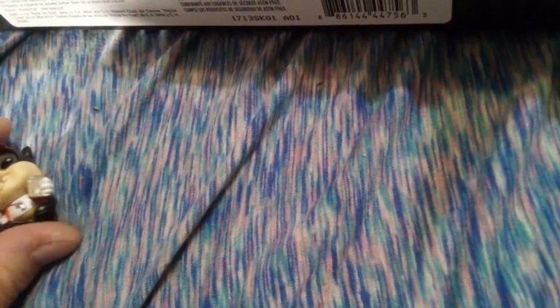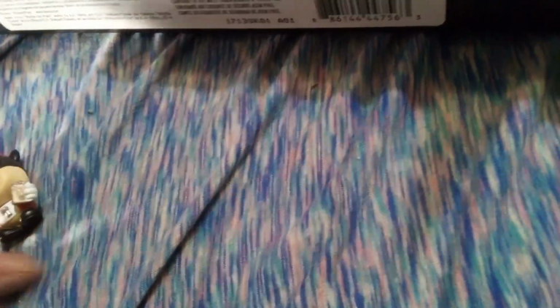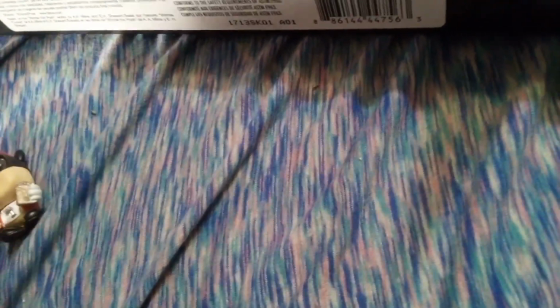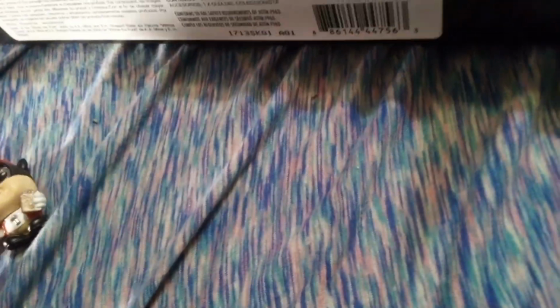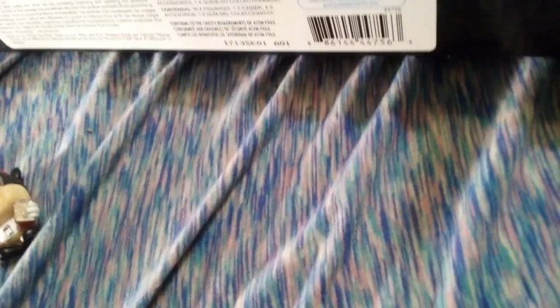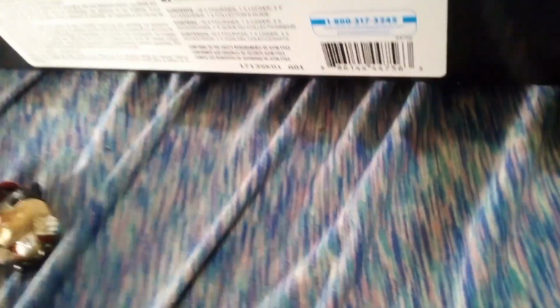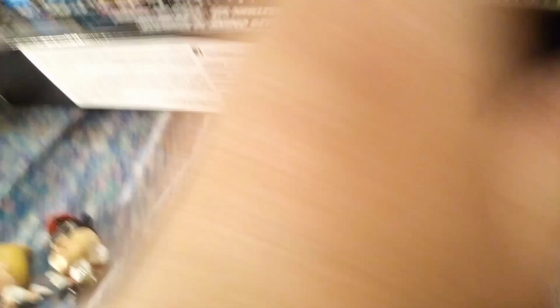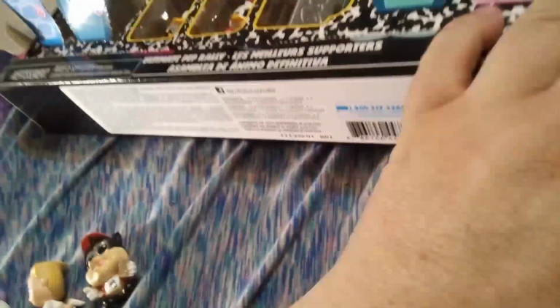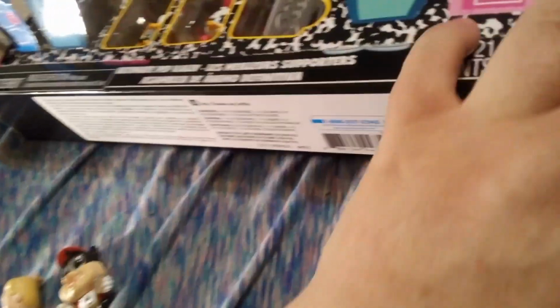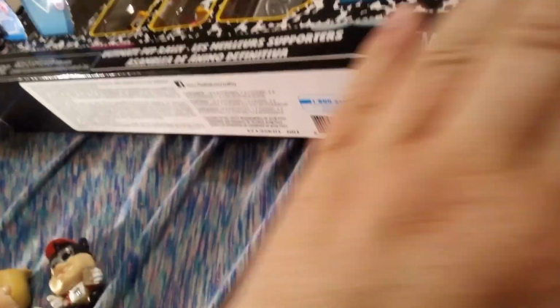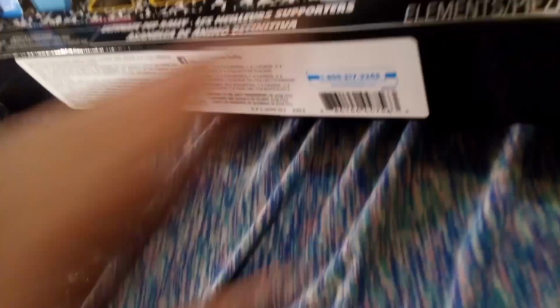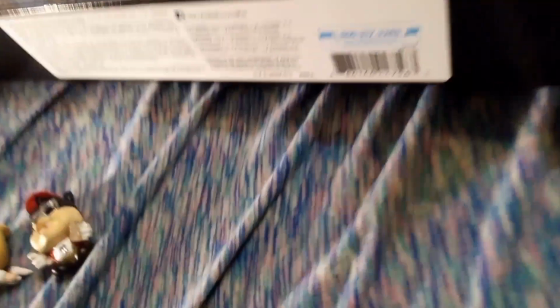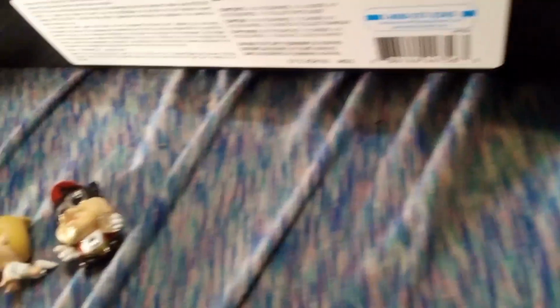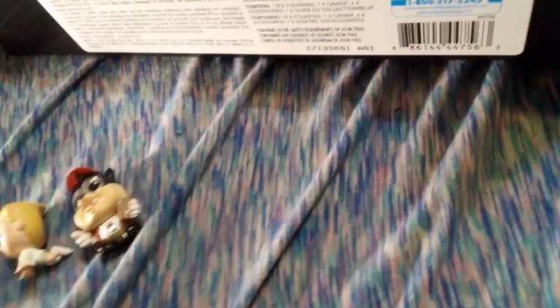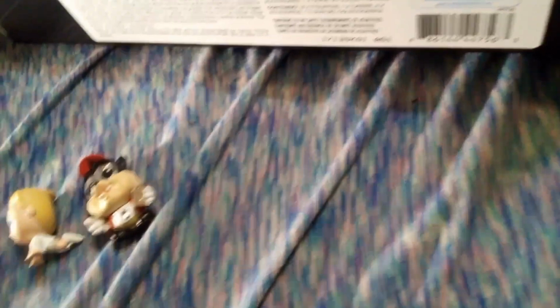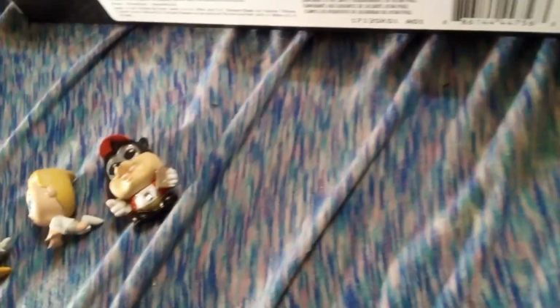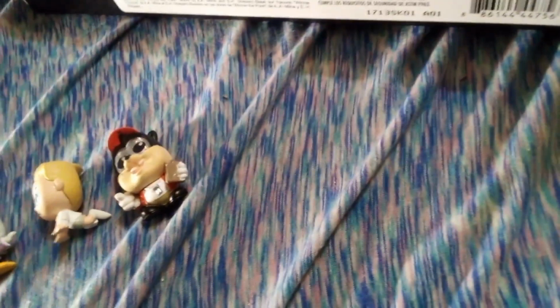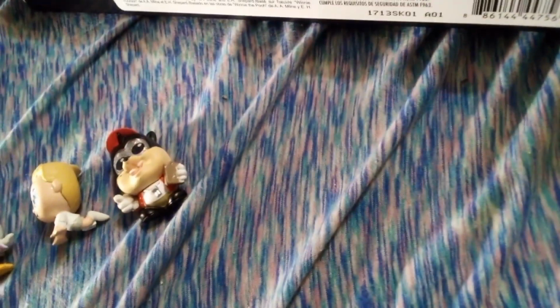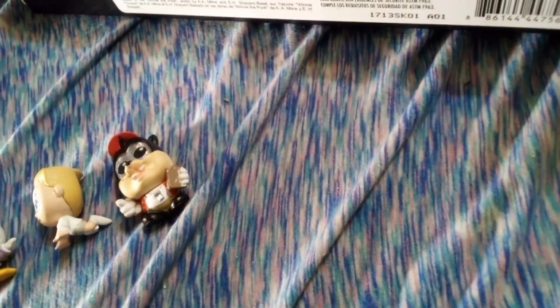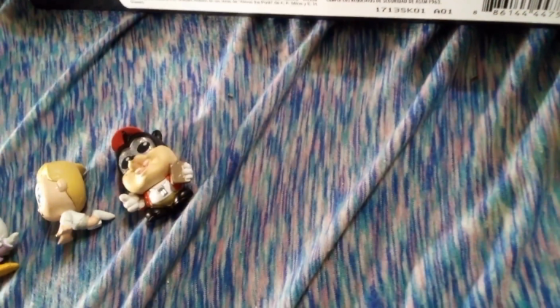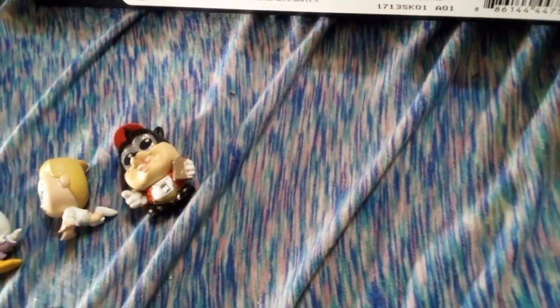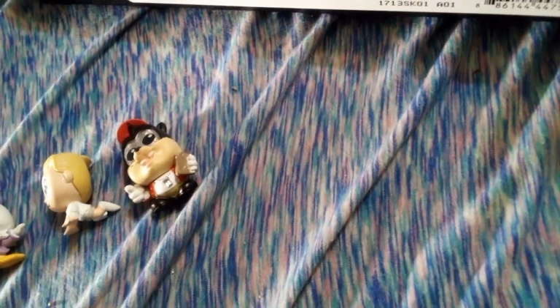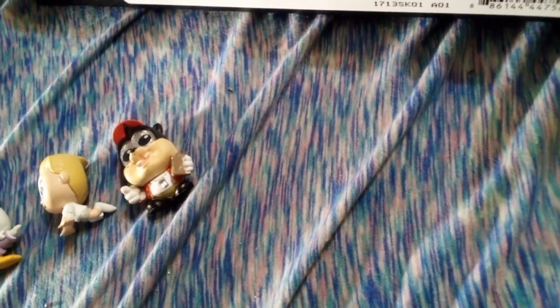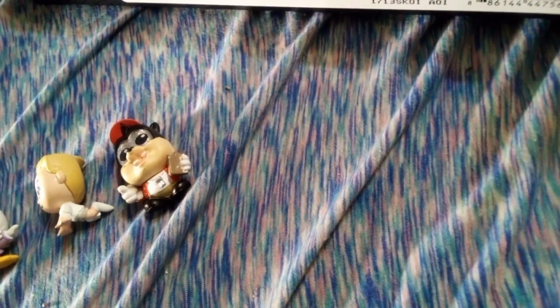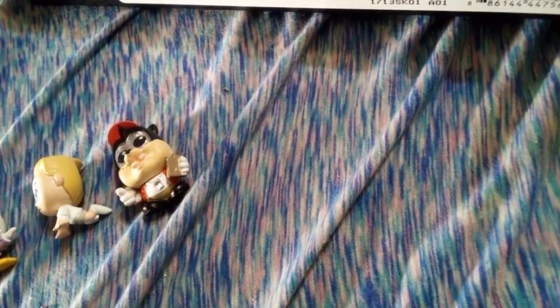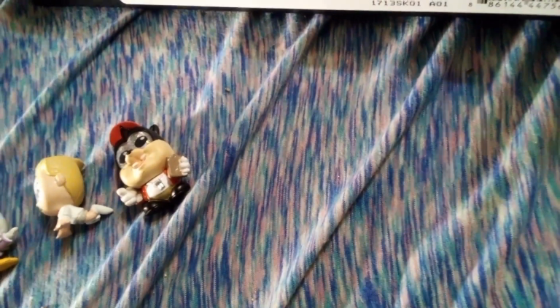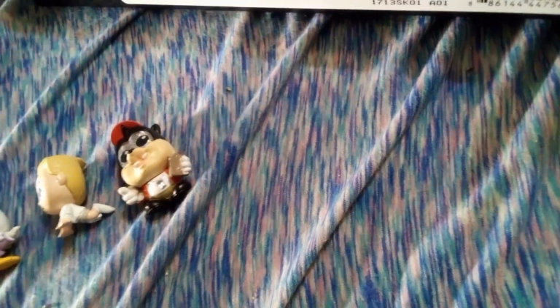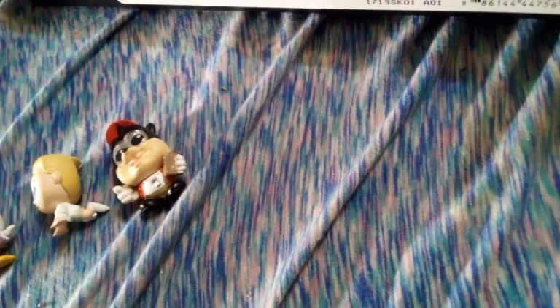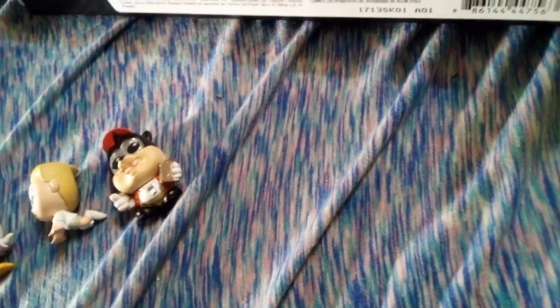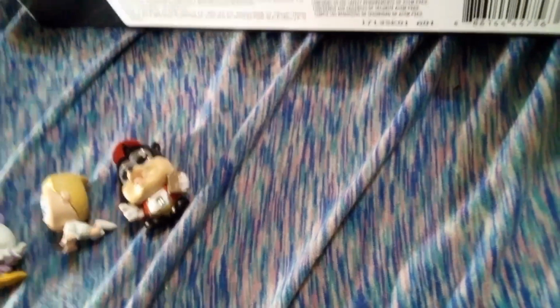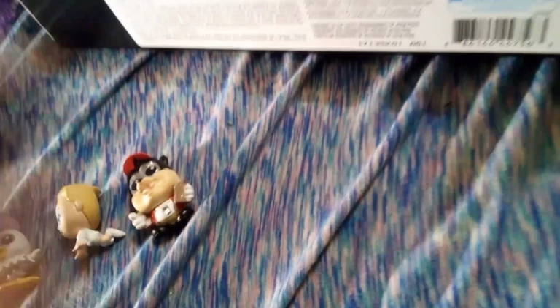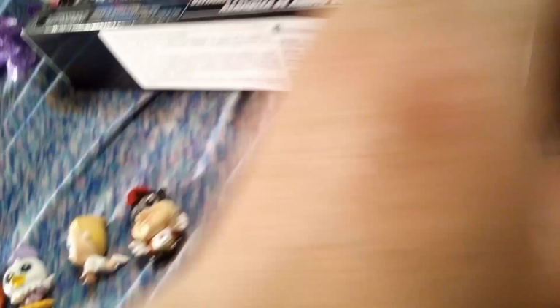So, getting a good look... what is Dash? Dash must be a common, because I've gotten him already. Yeah, he's a common.